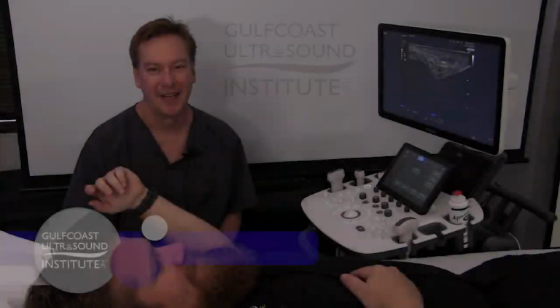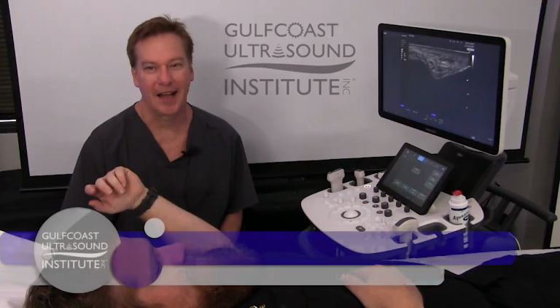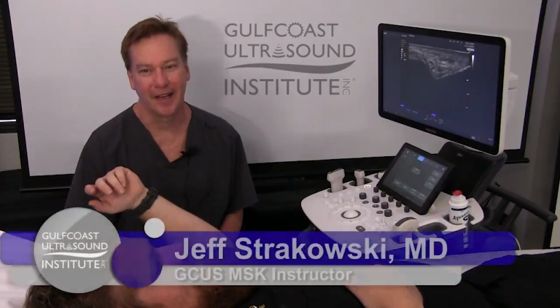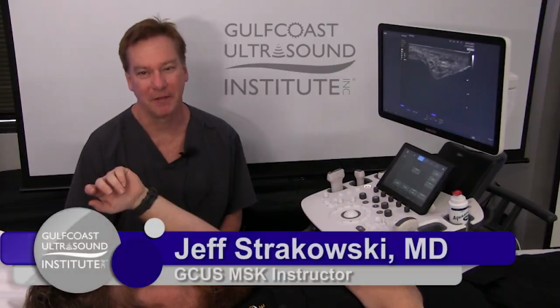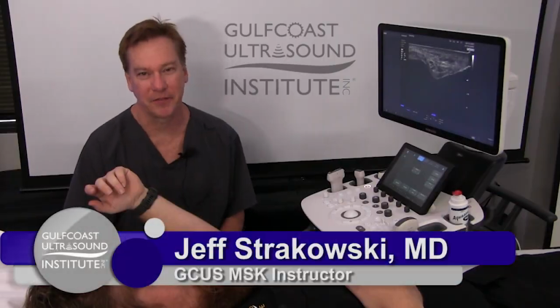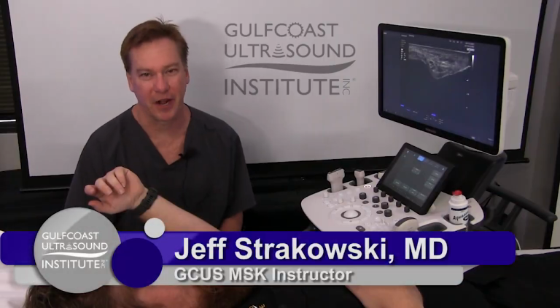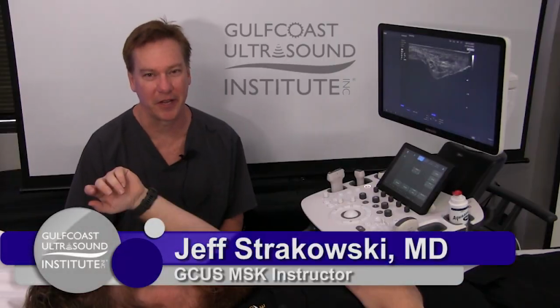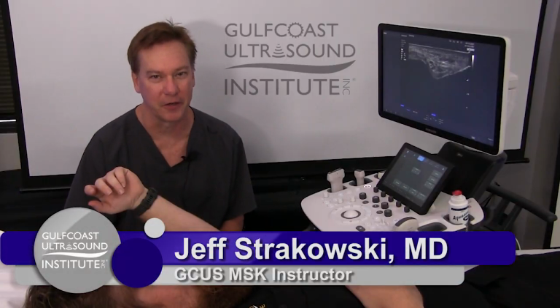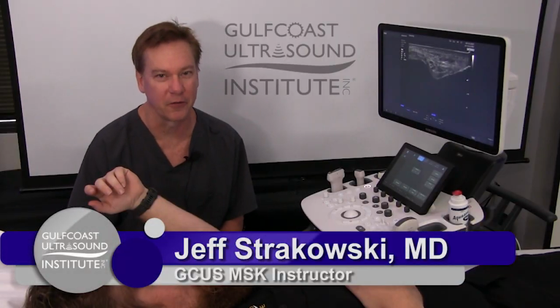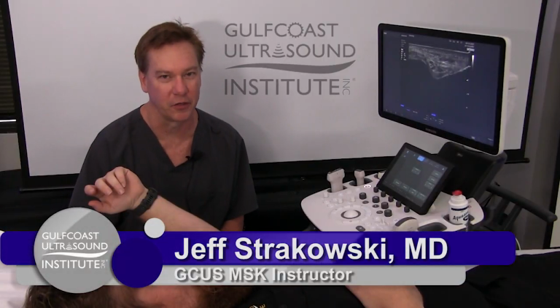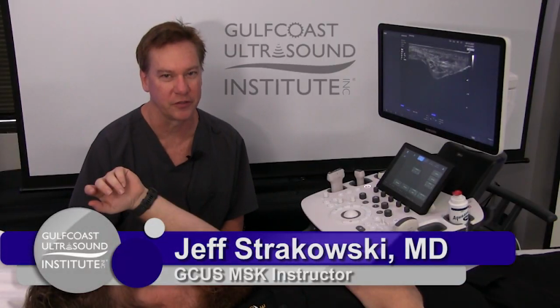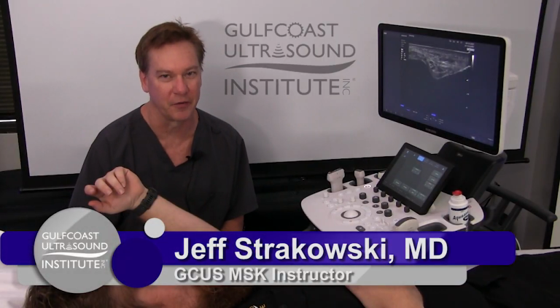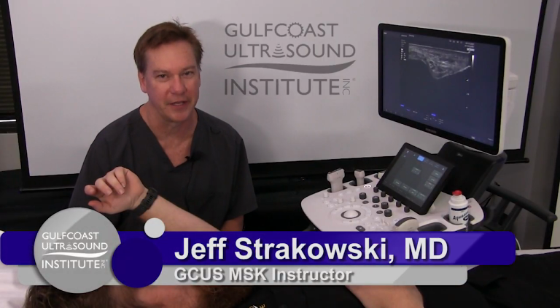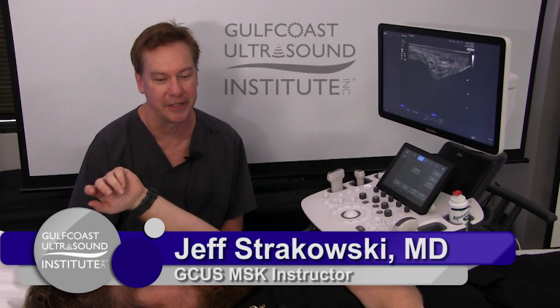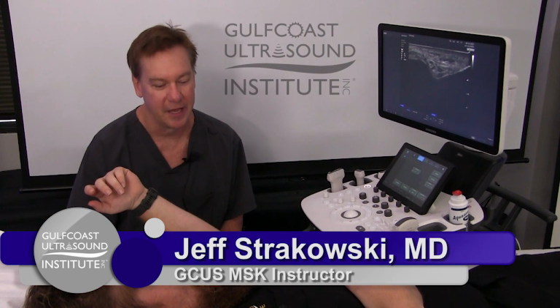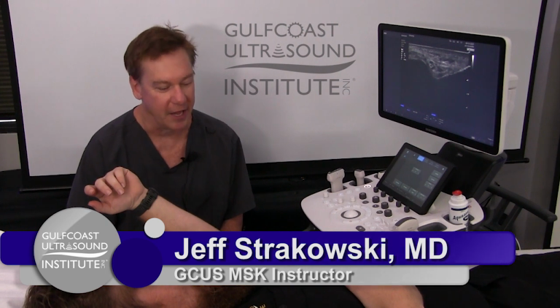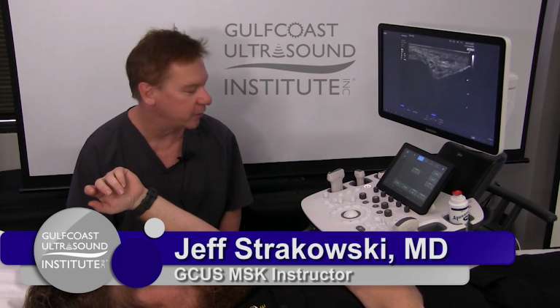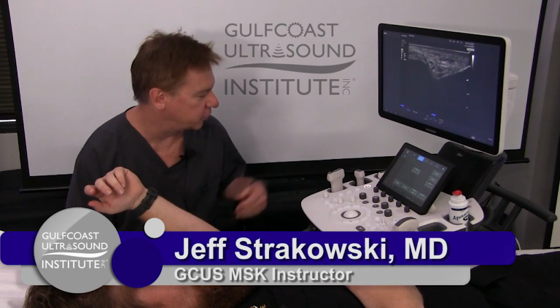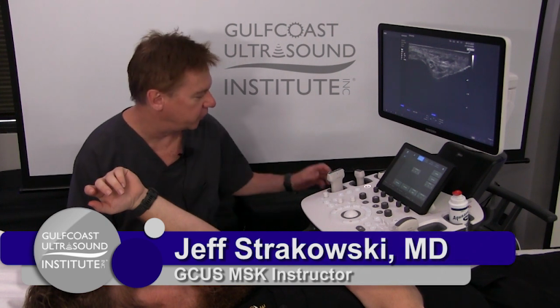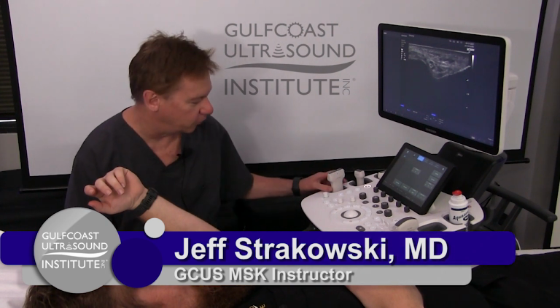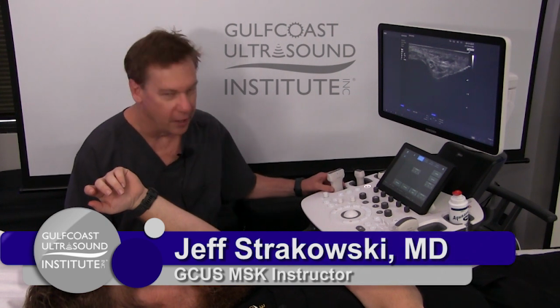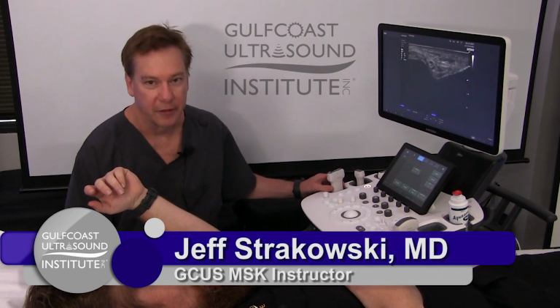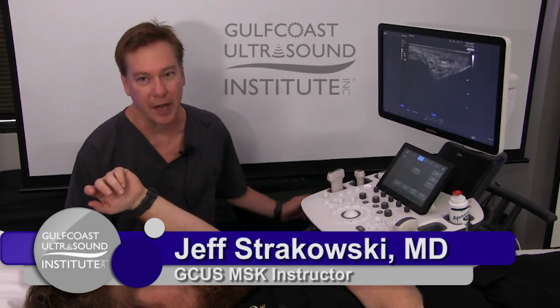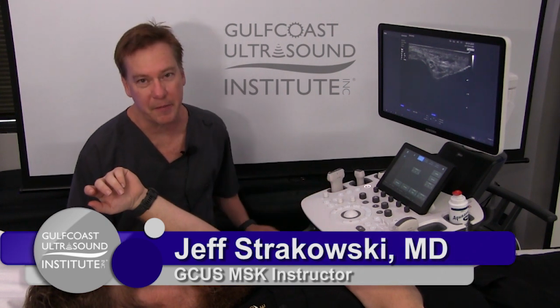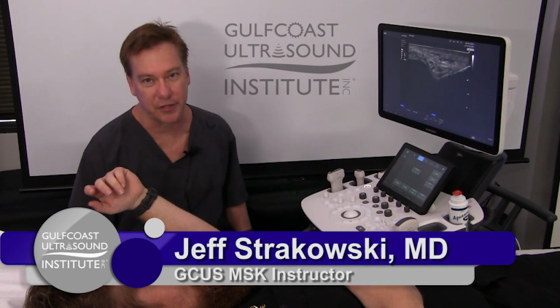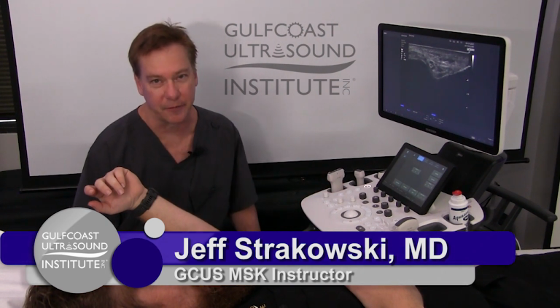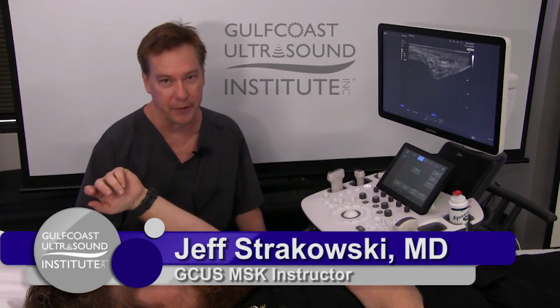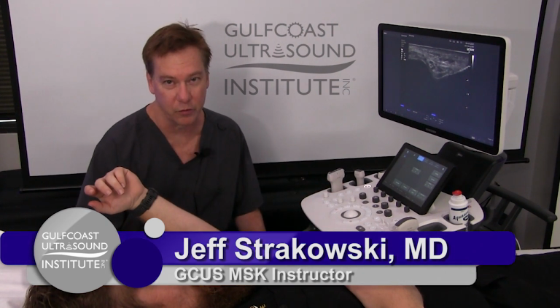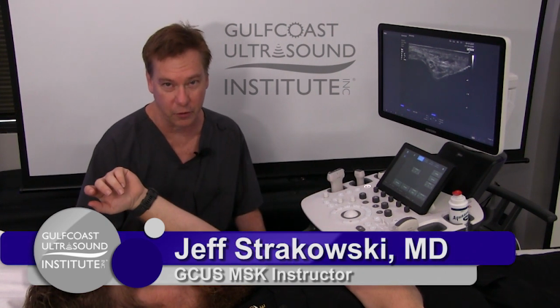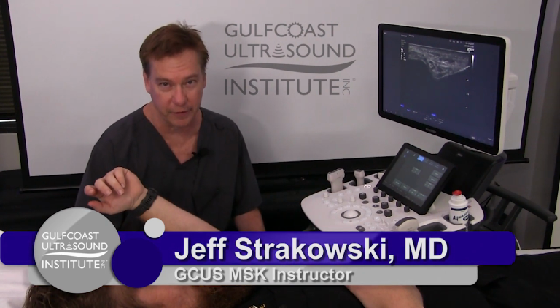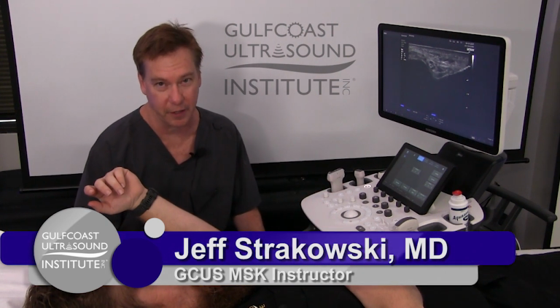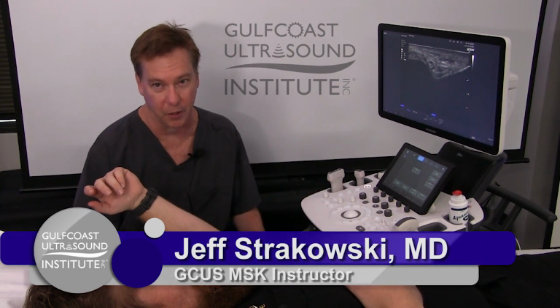Hi, I'm Jeff Strakowski. I'm here at Gulf Coast Ultrasound with Casey, and we're going to show you the dynamic assessment of the ulnar nerve at the elbow.